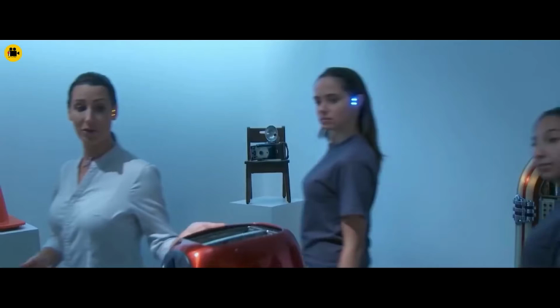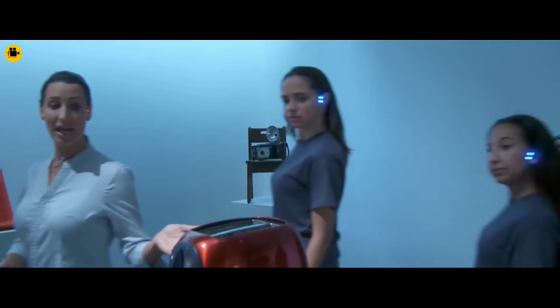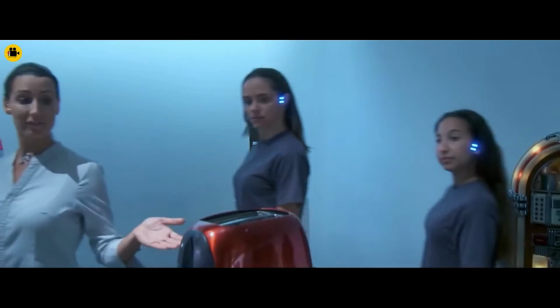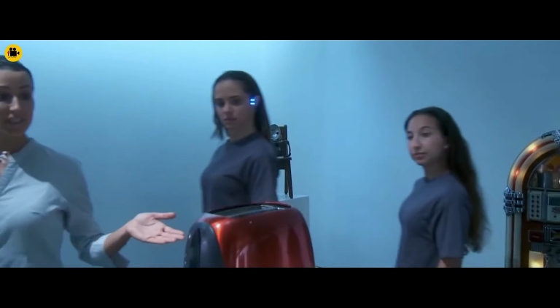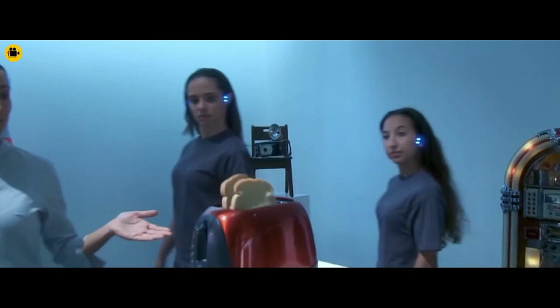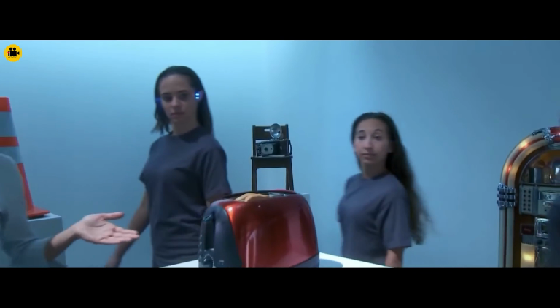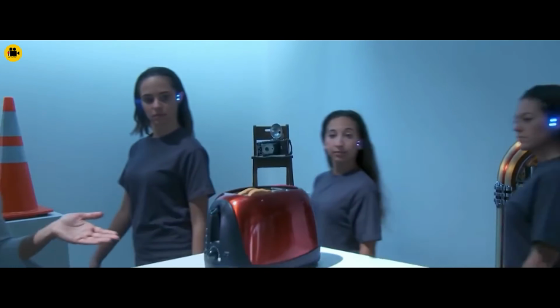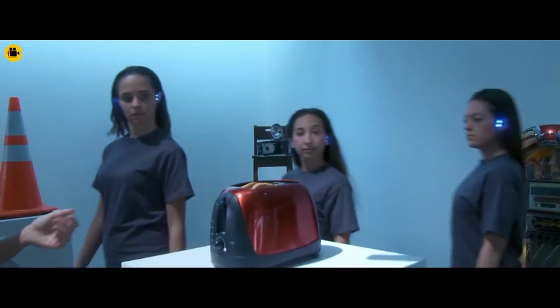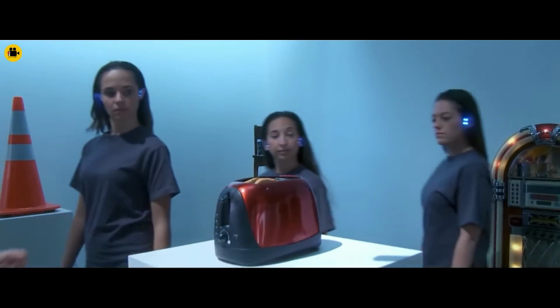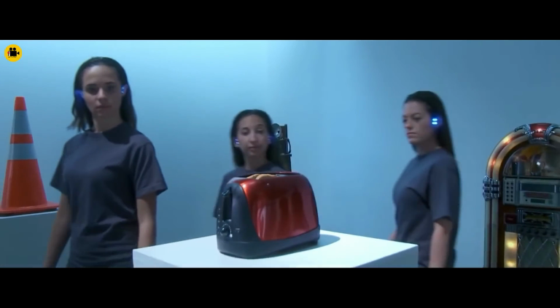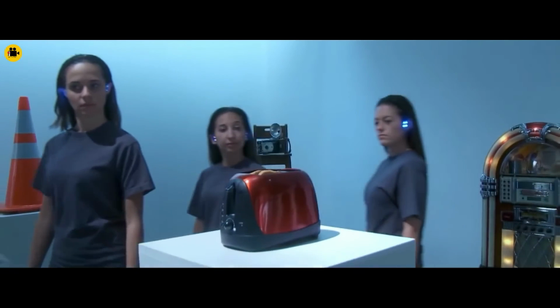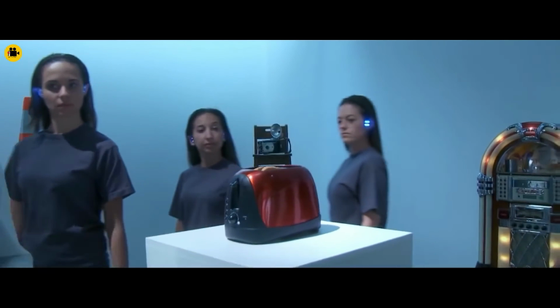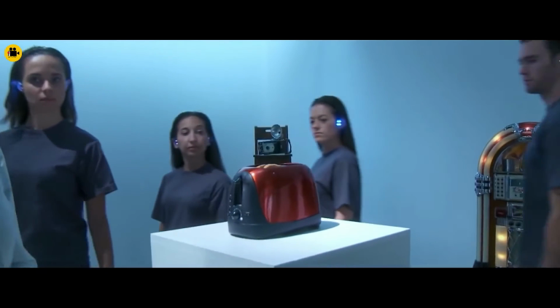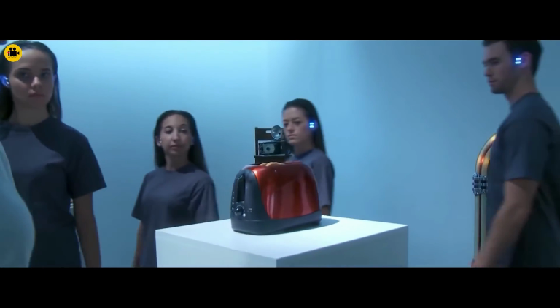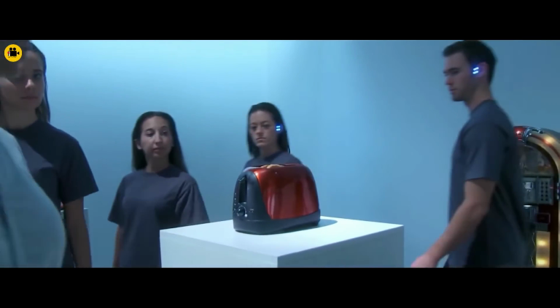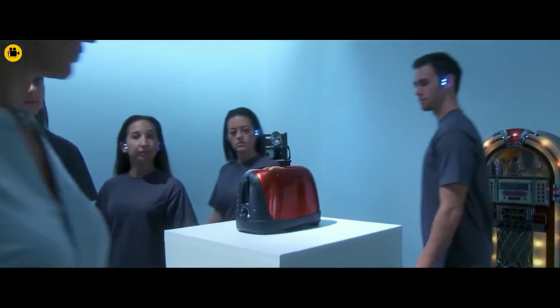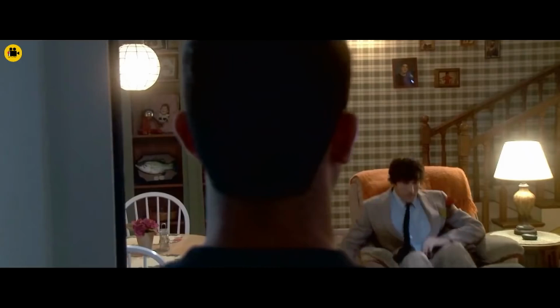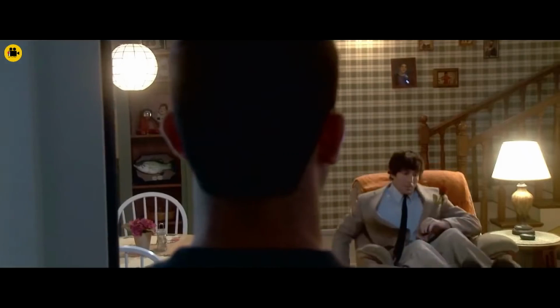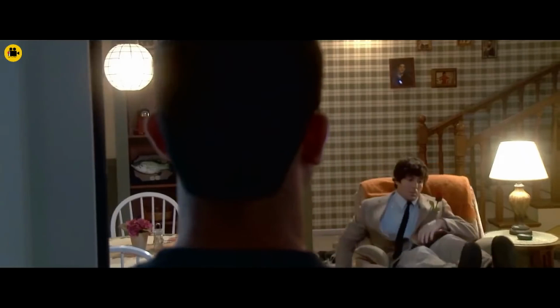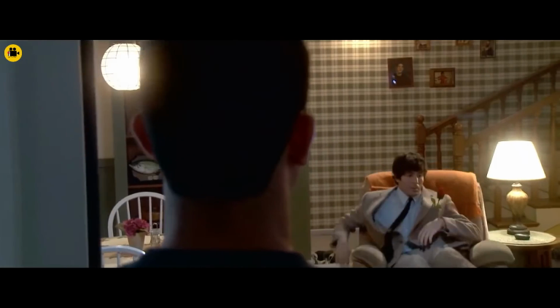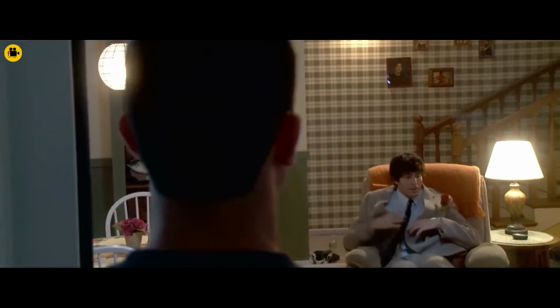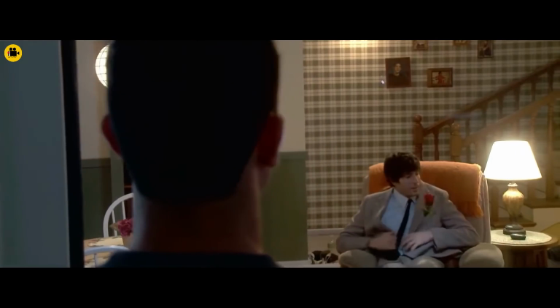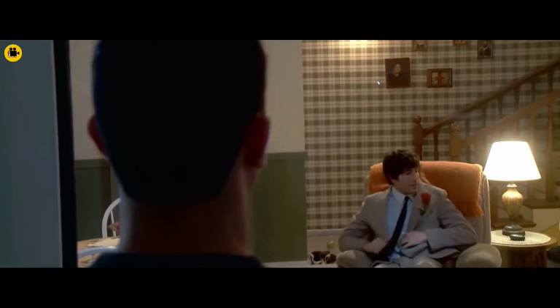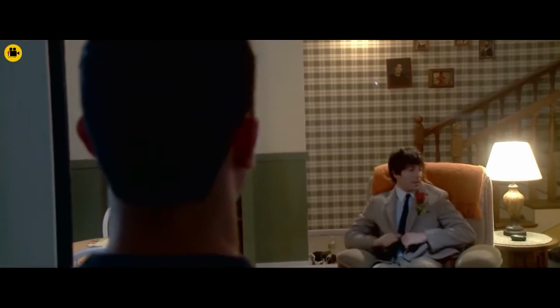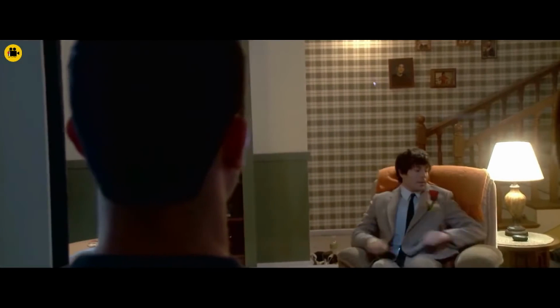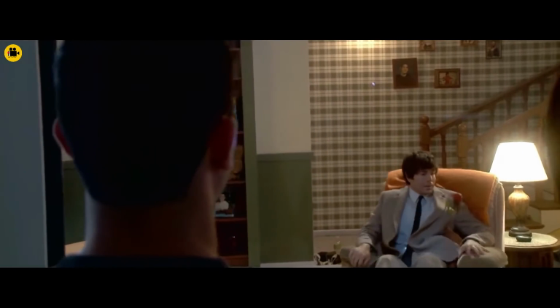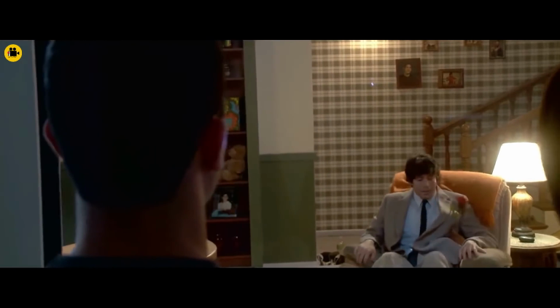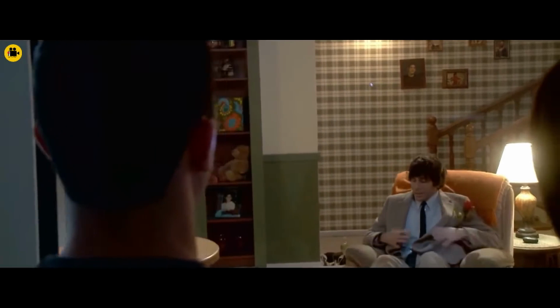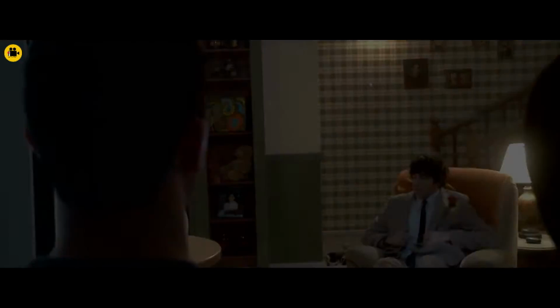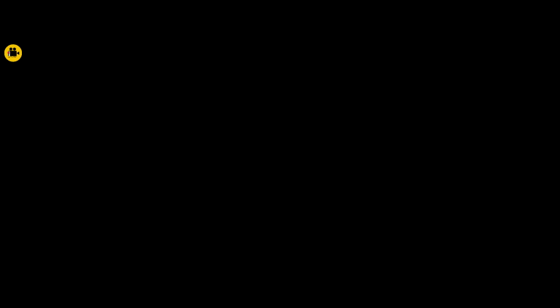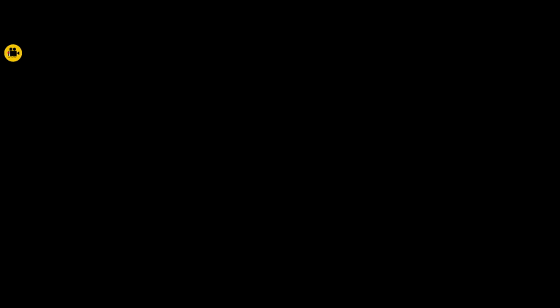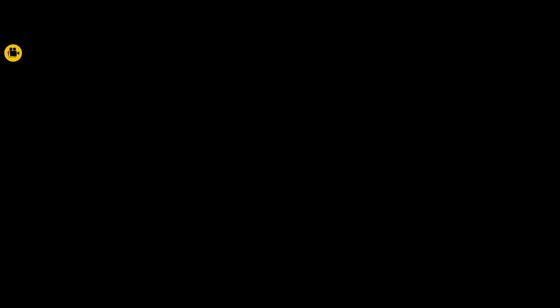Hi, Enigma here. Today I am going to explain a short adventure film called In Captivity.